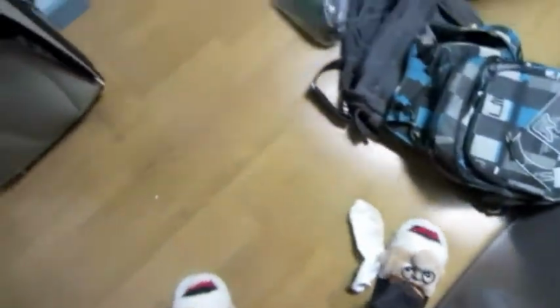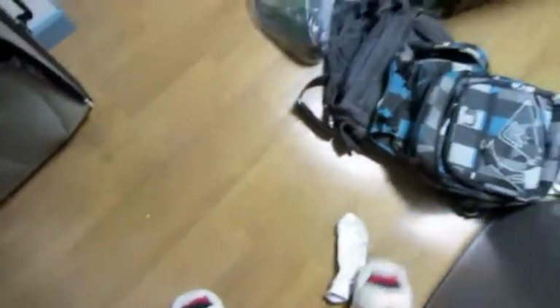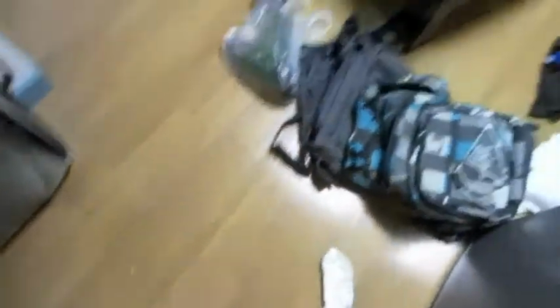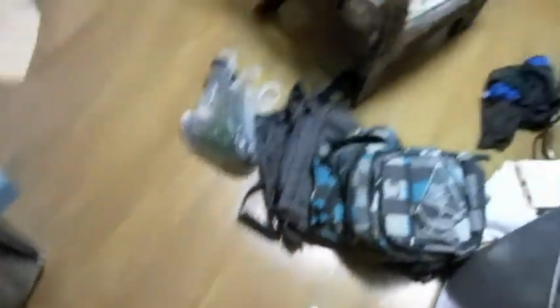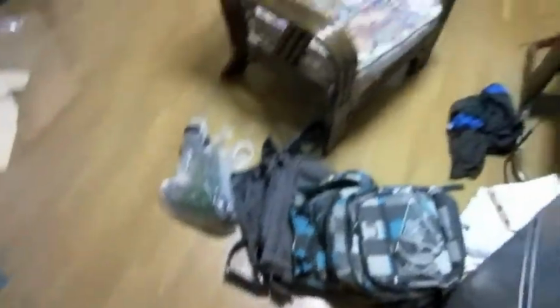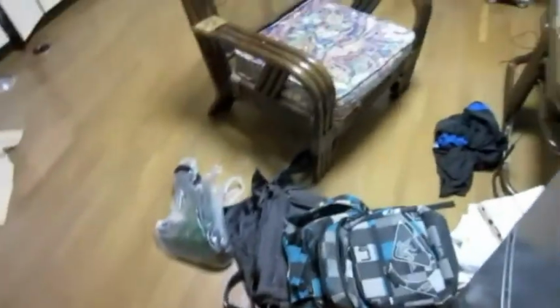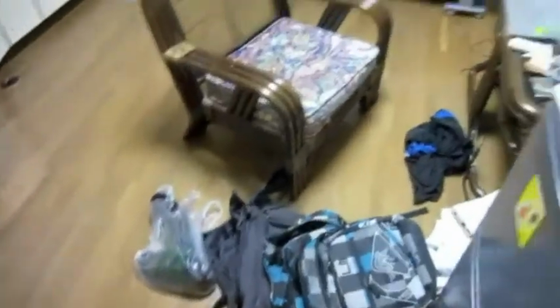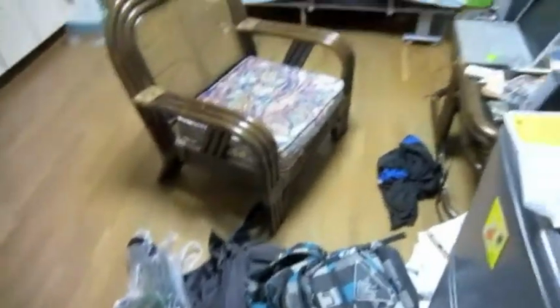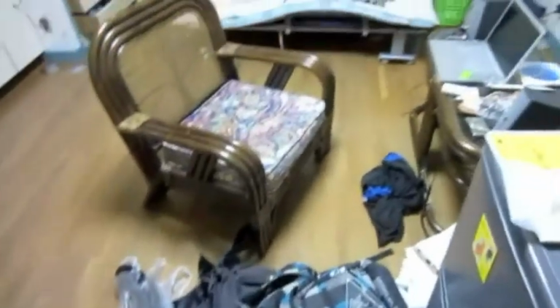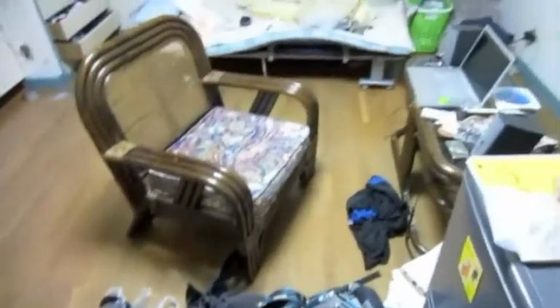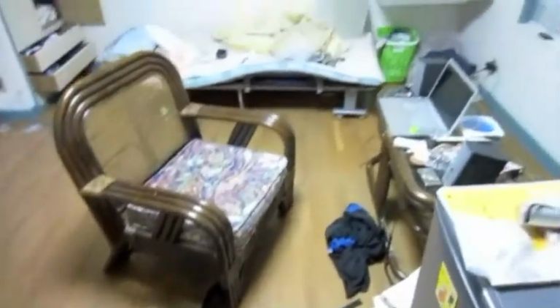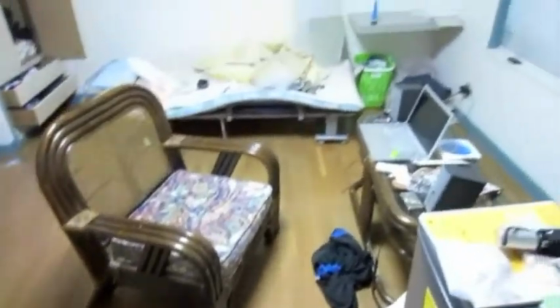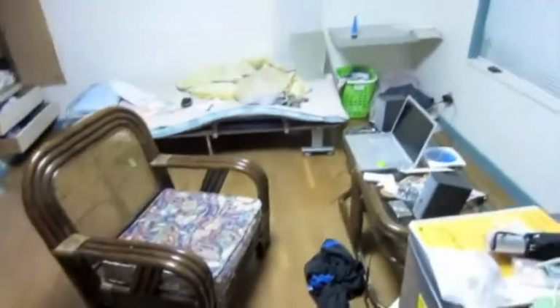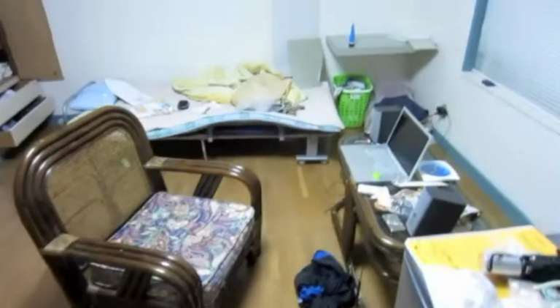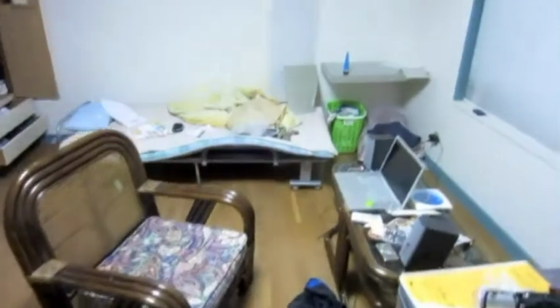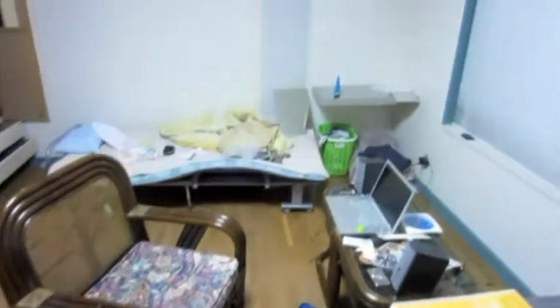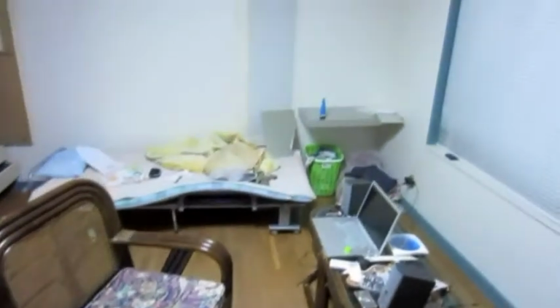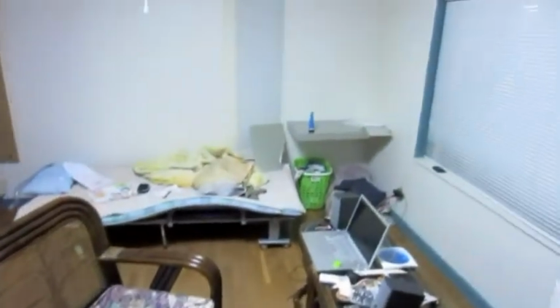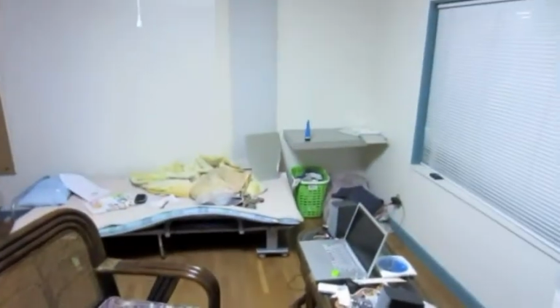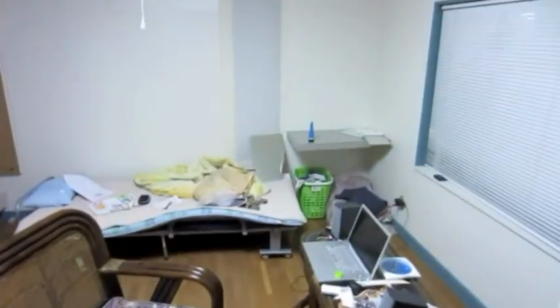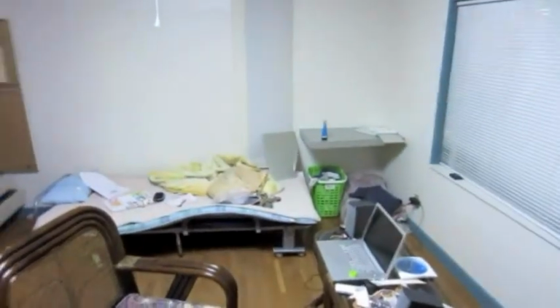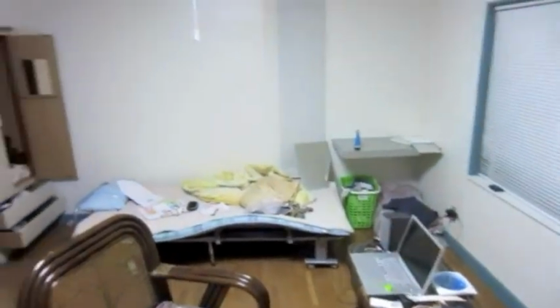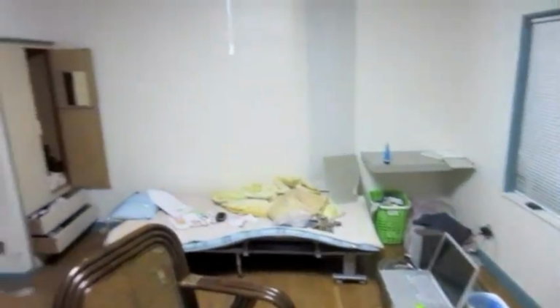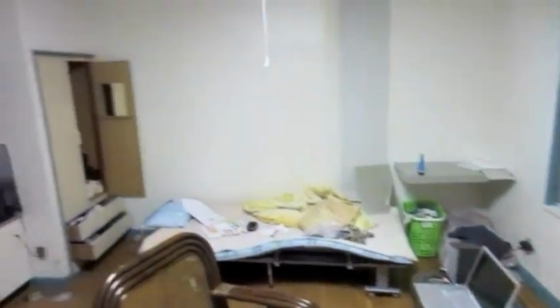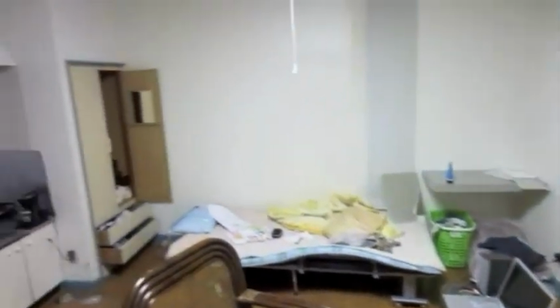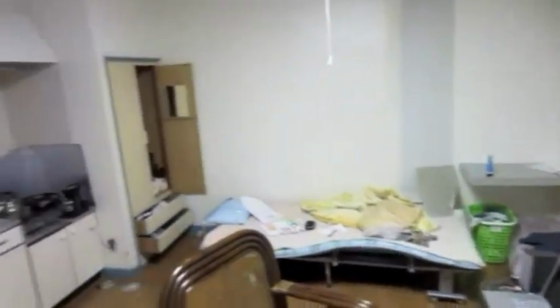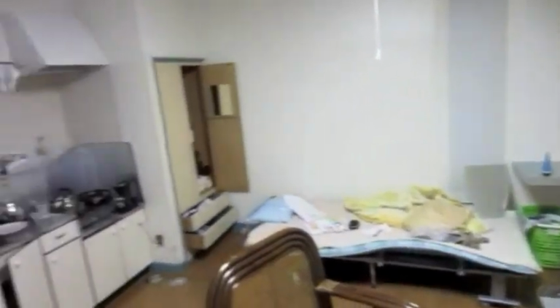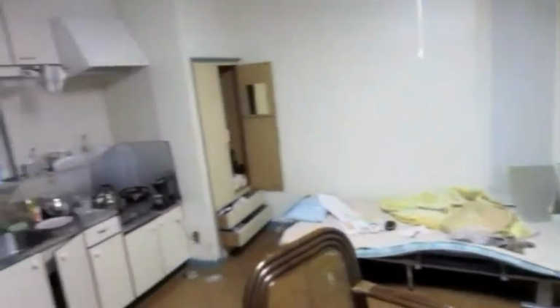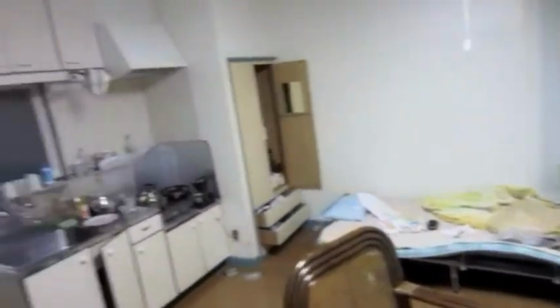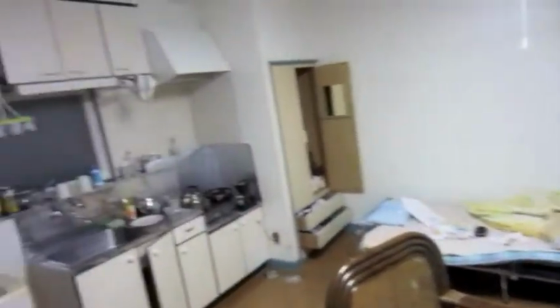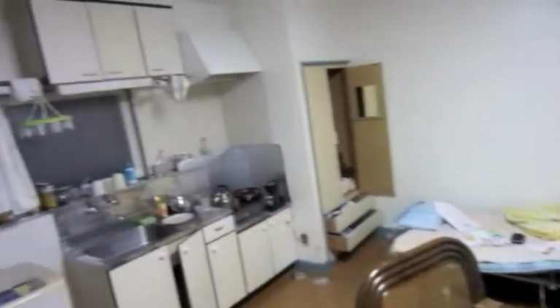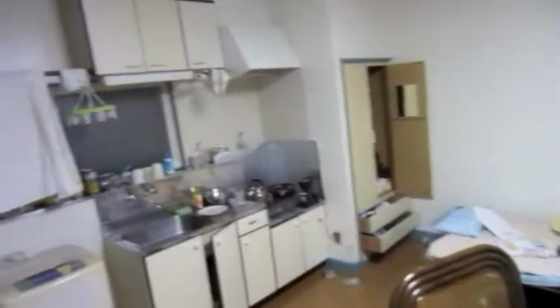My house is messy because it makes it feel like home, so I'm not going to clean it for this video.